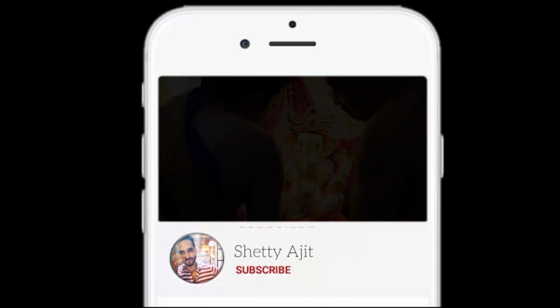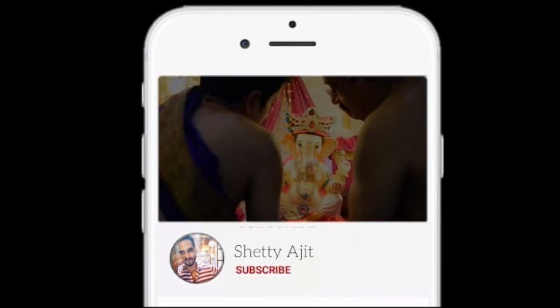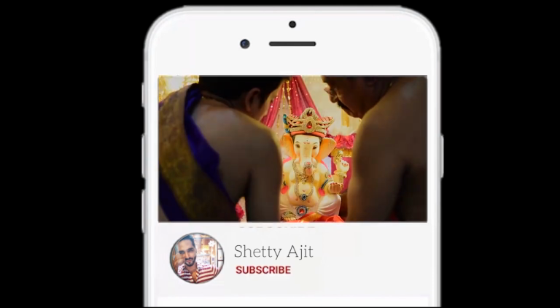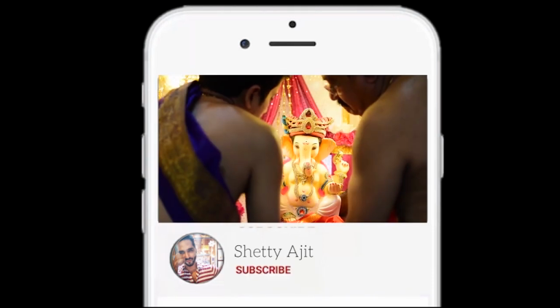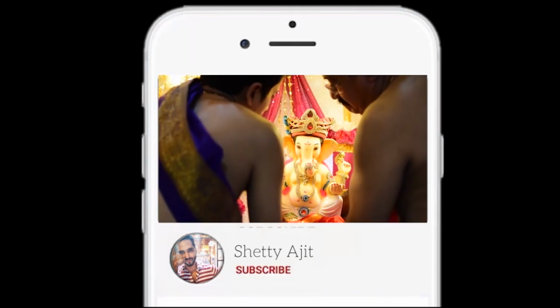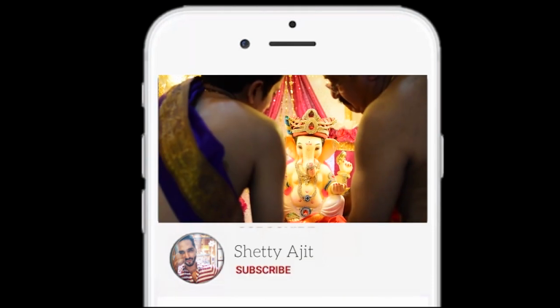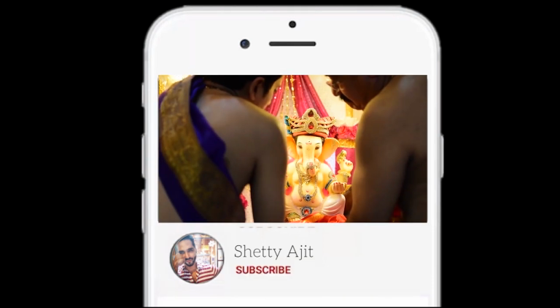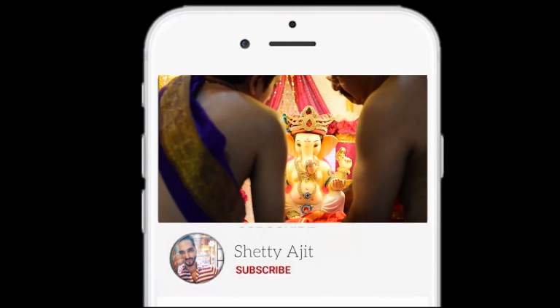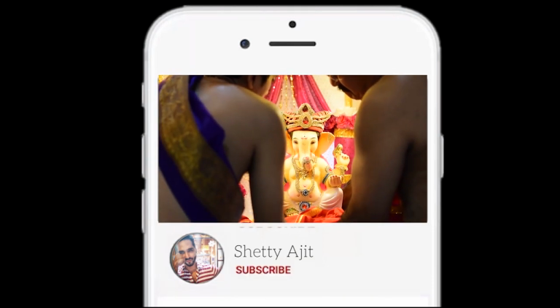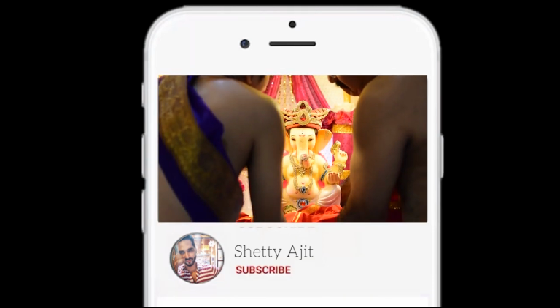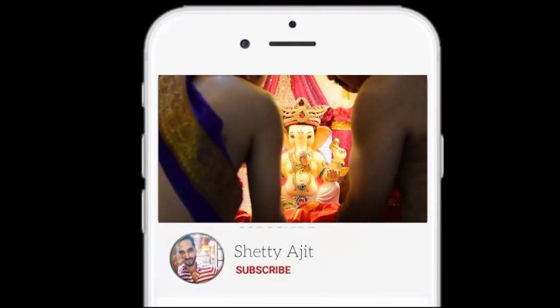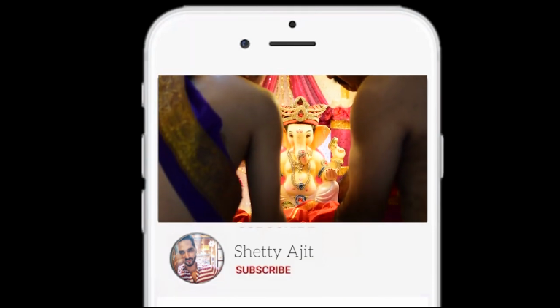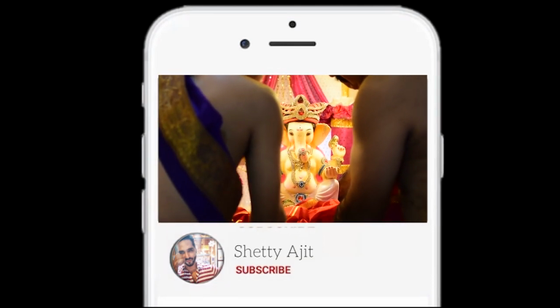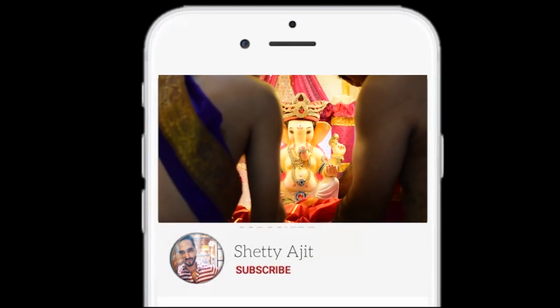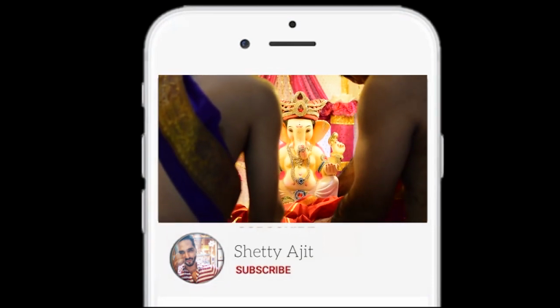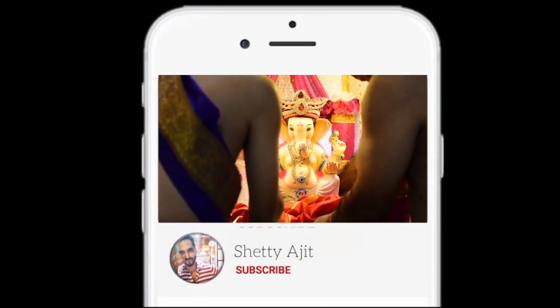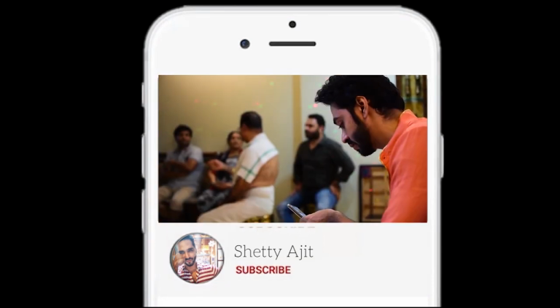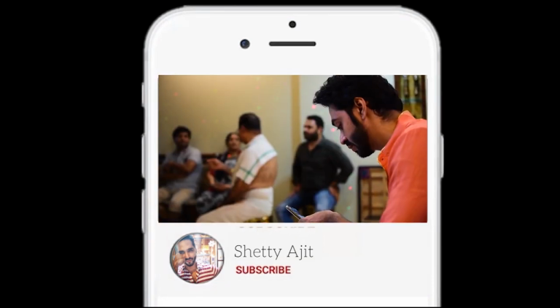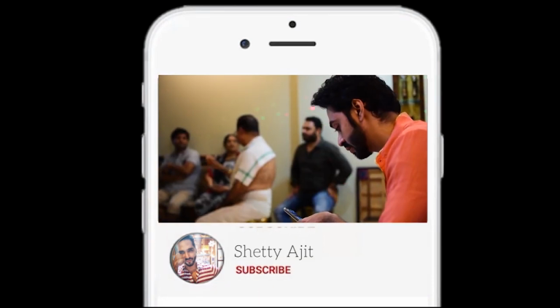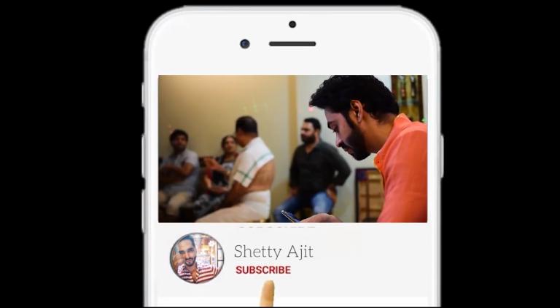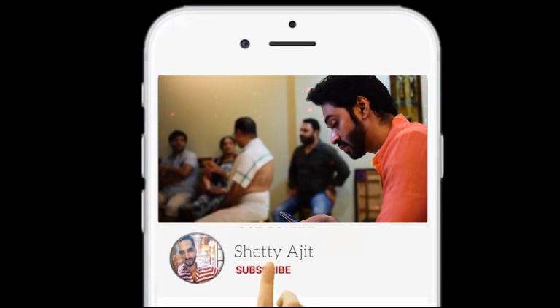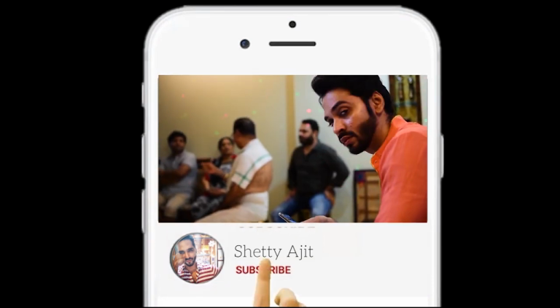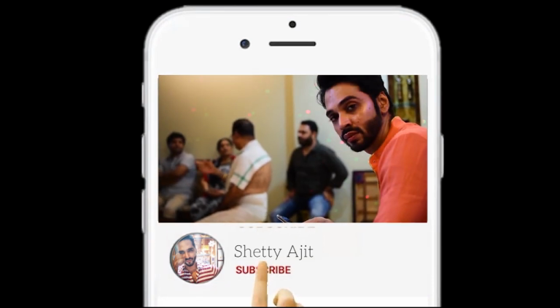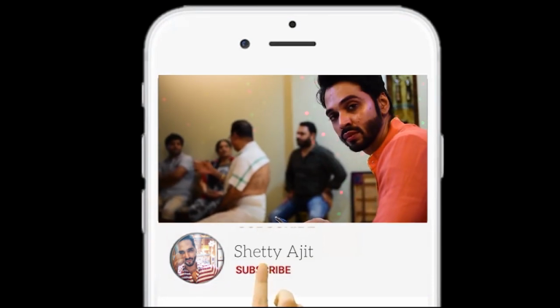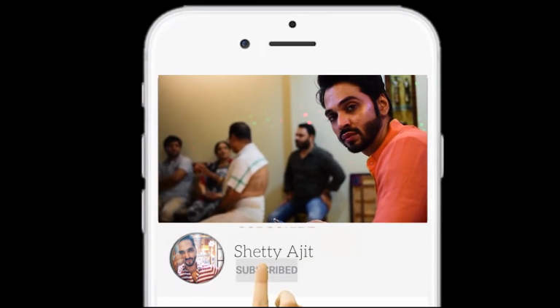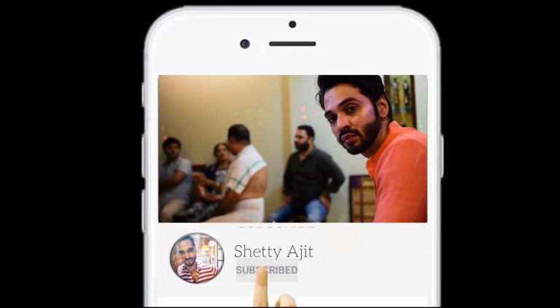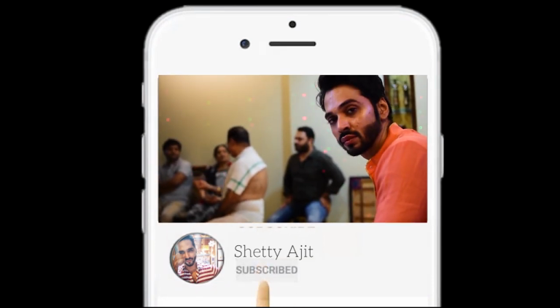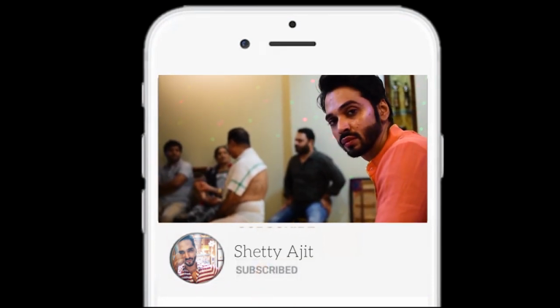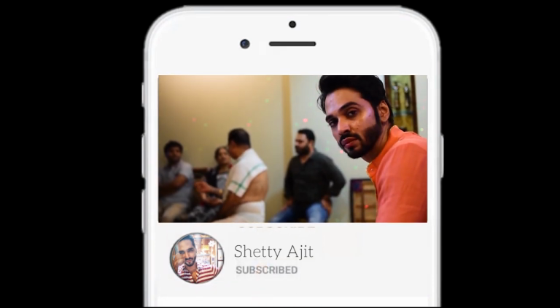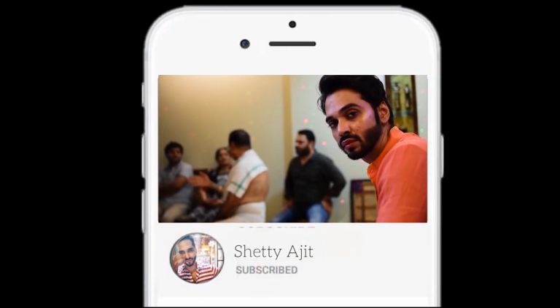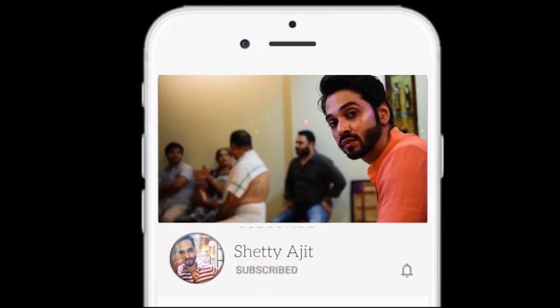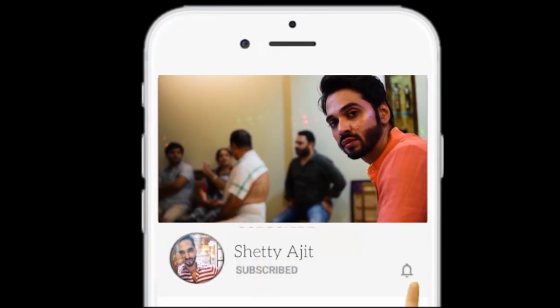Don't be patient, don't be careful — double tap the video in front of you. Subscribe and press the bell icon.